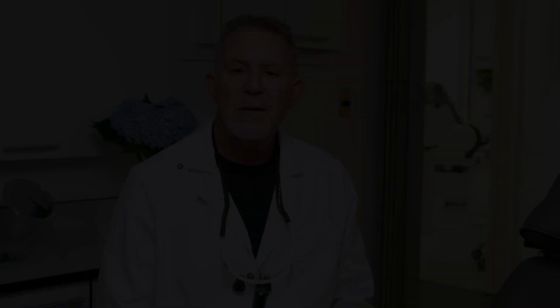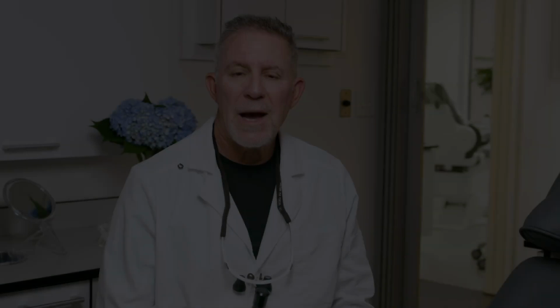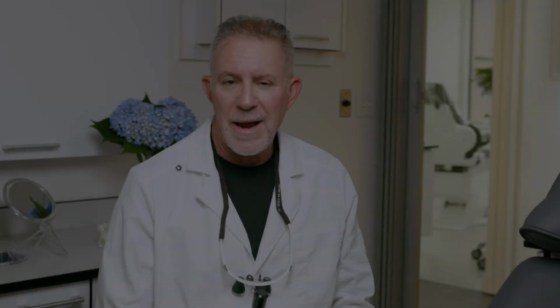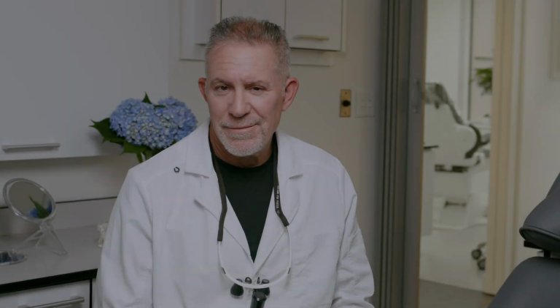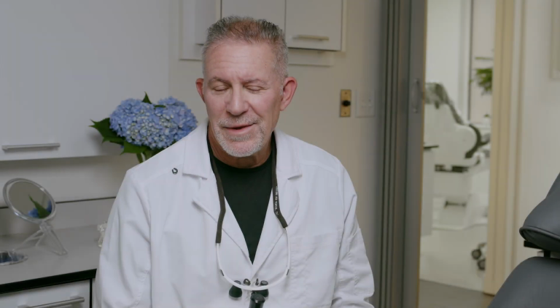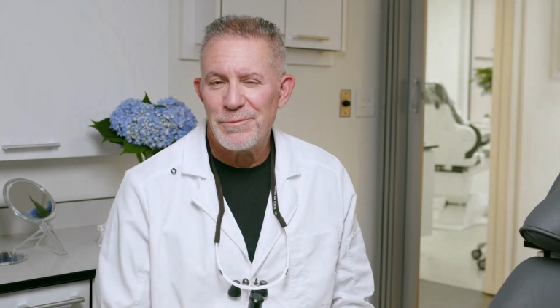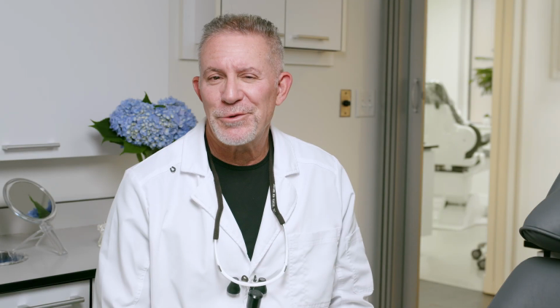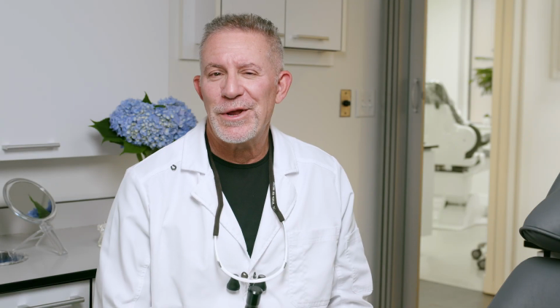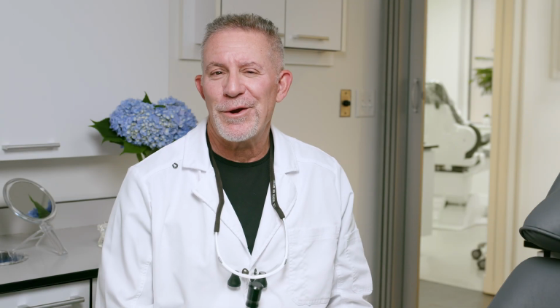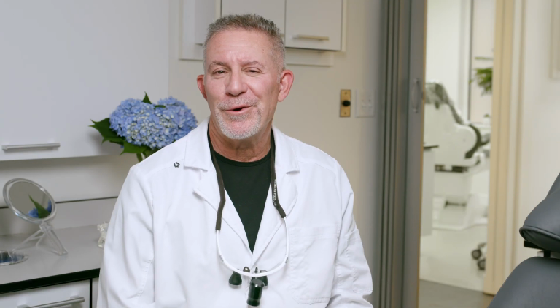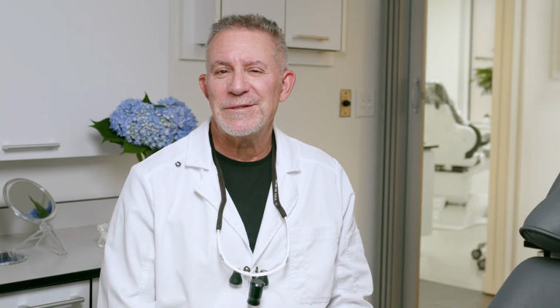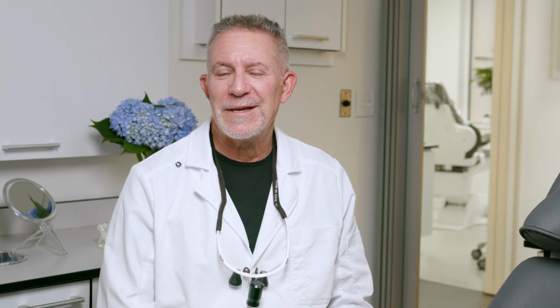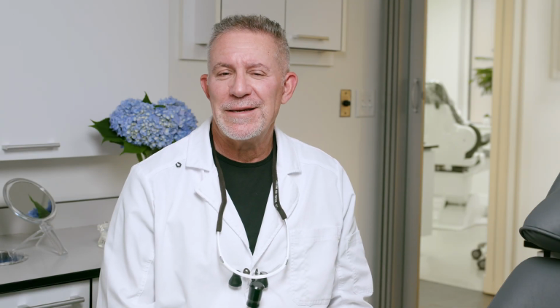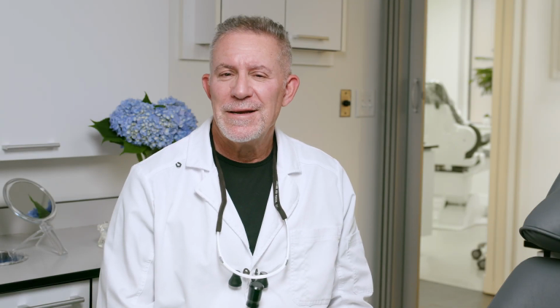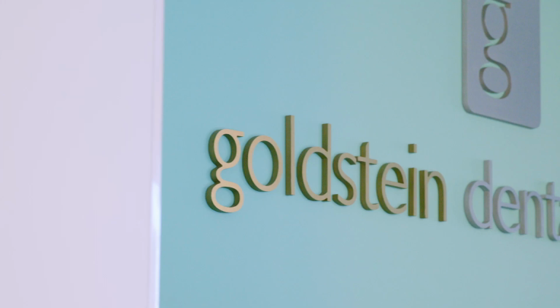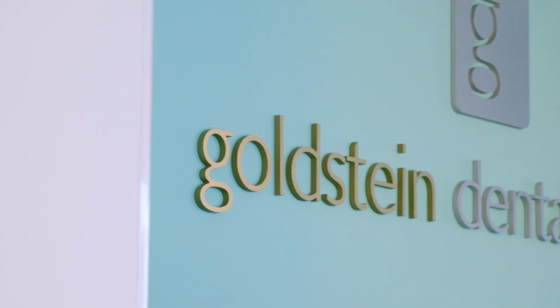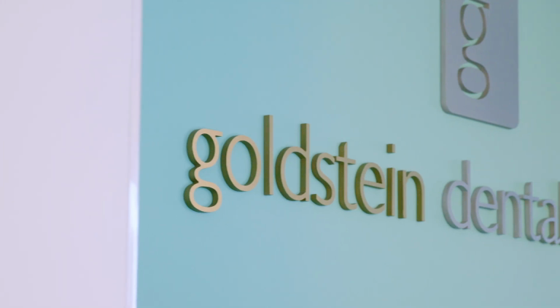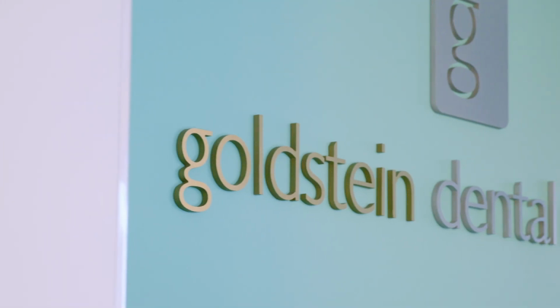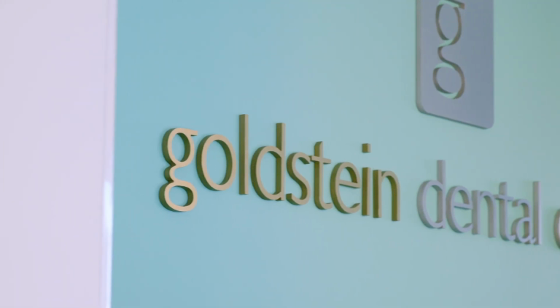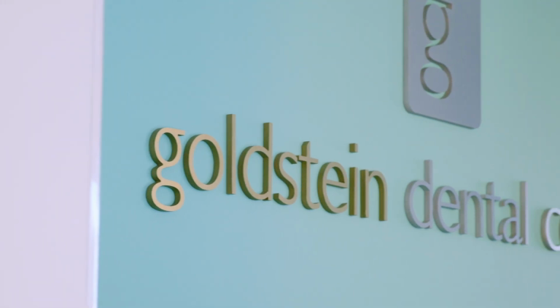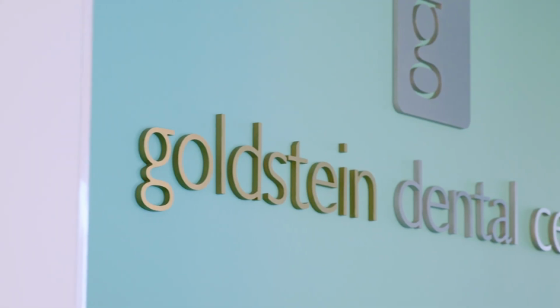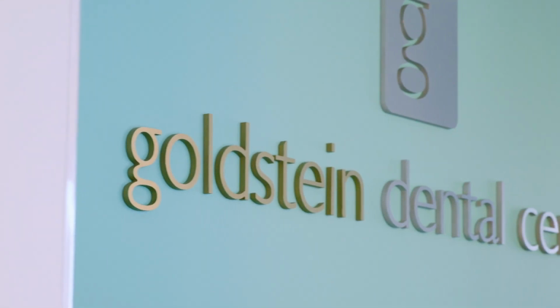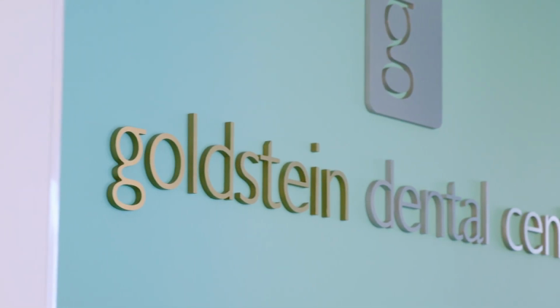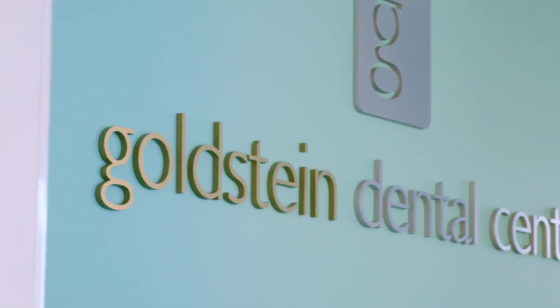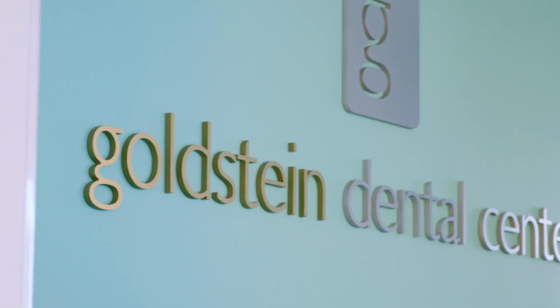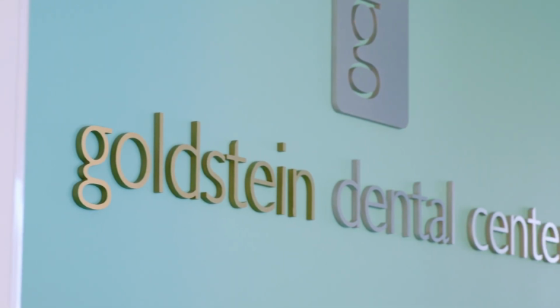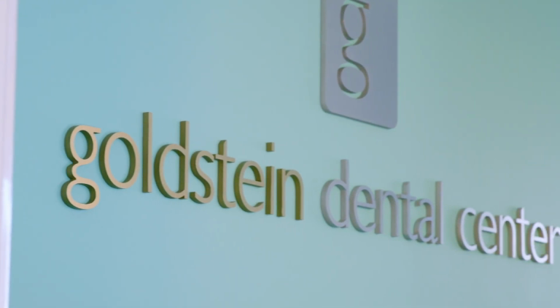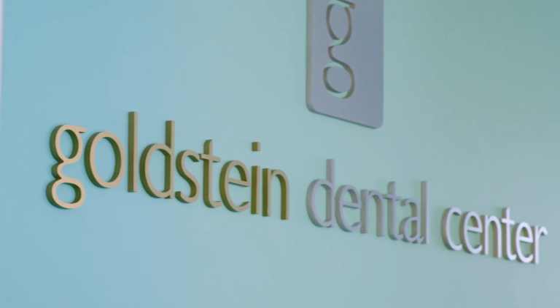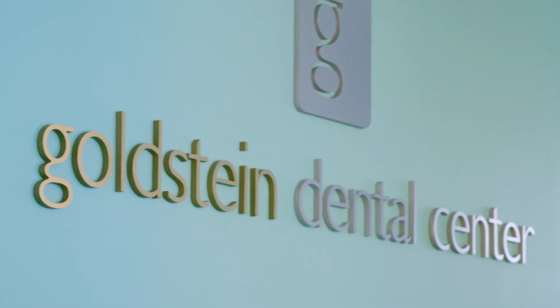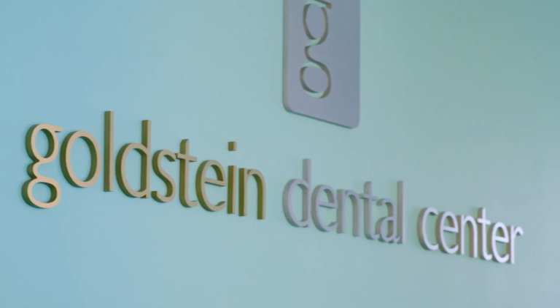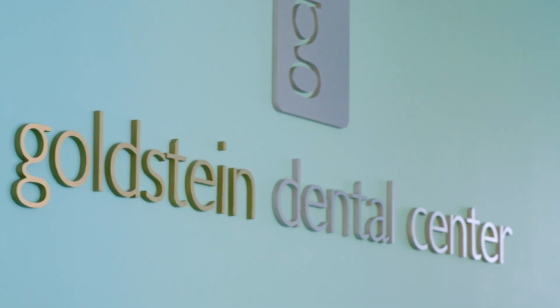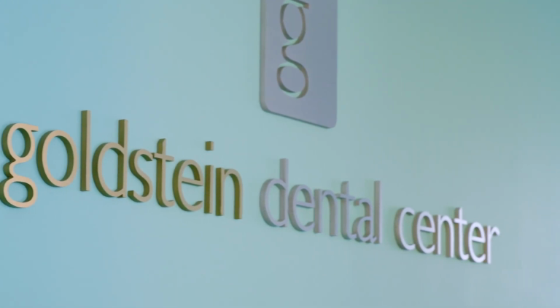Hi, I'm Dr. Cary Goldstein. I'm the founder of the Goldstein Dental Center here in Atlanta, Georgia.